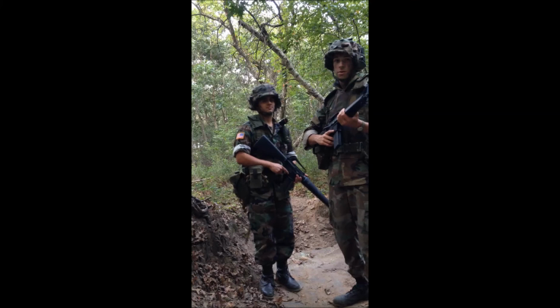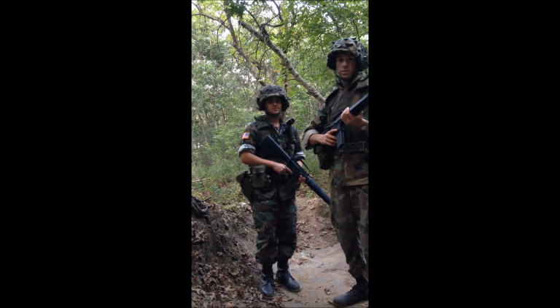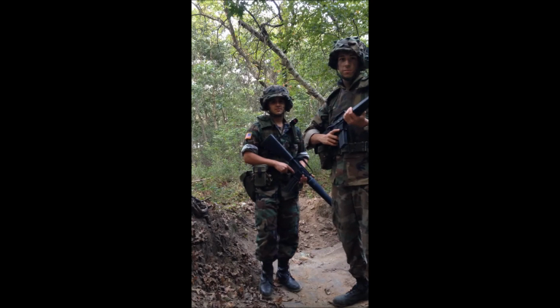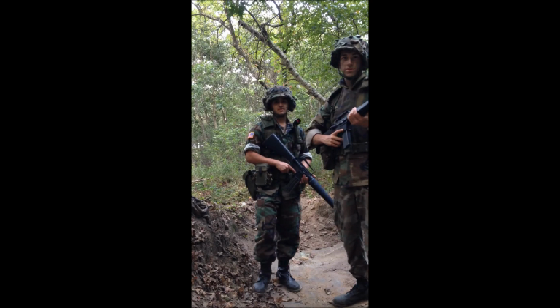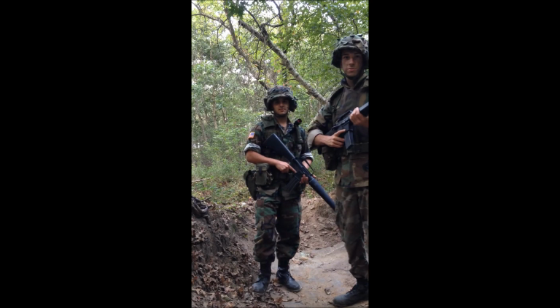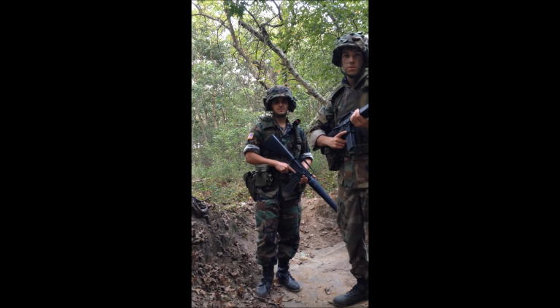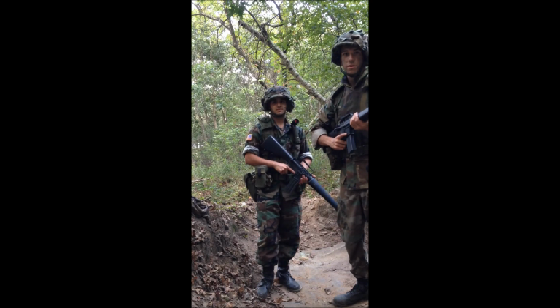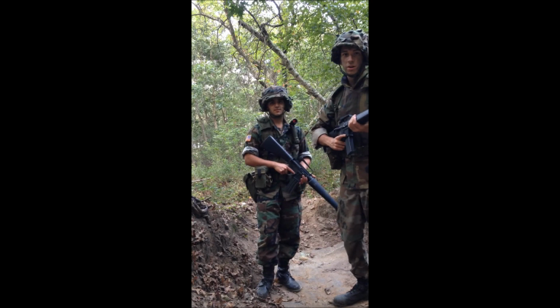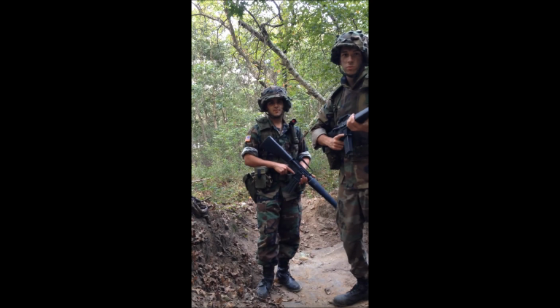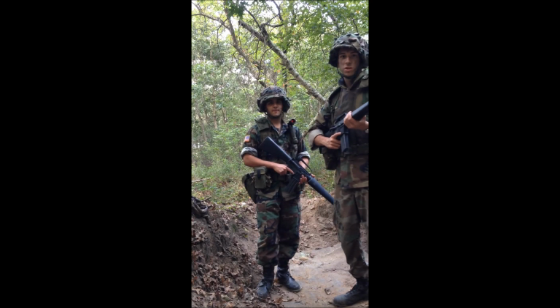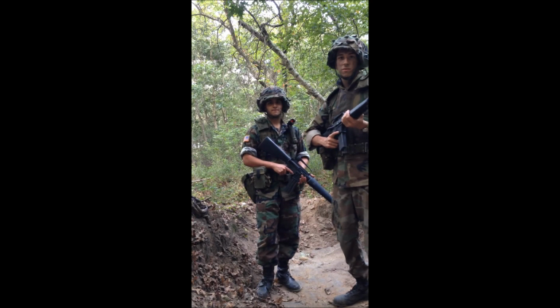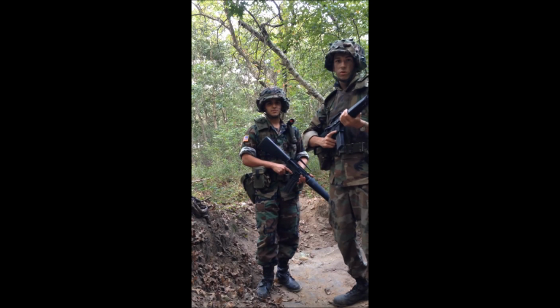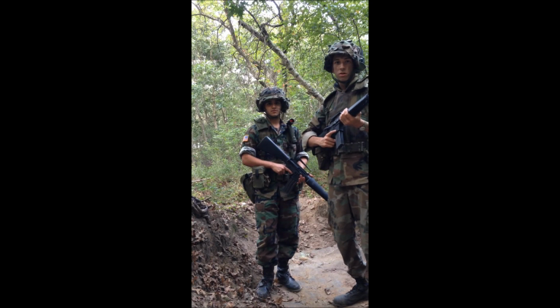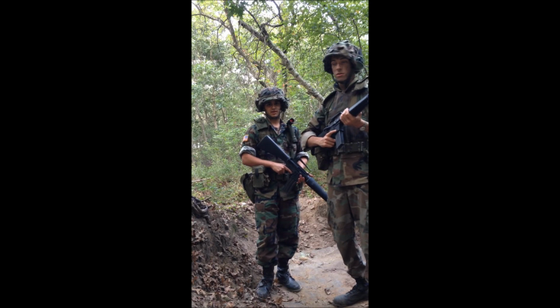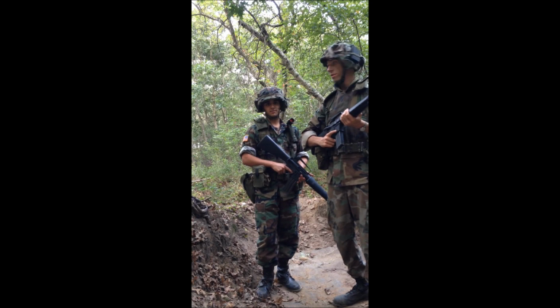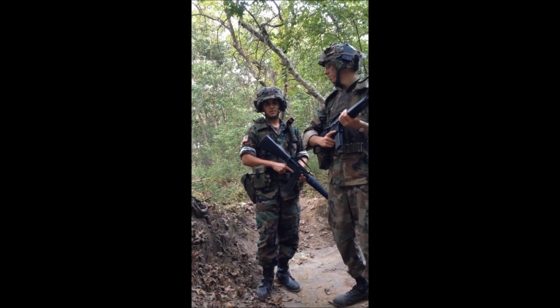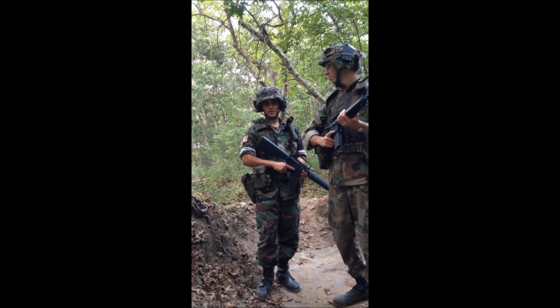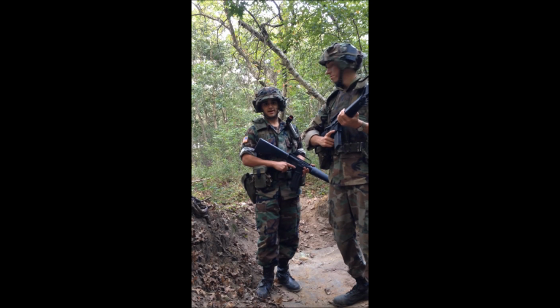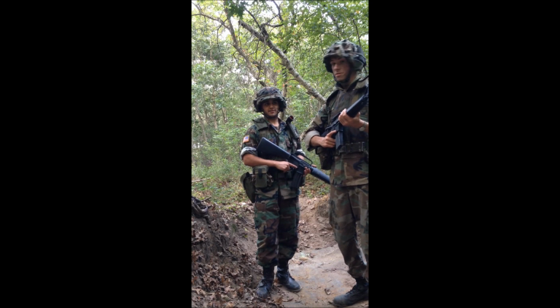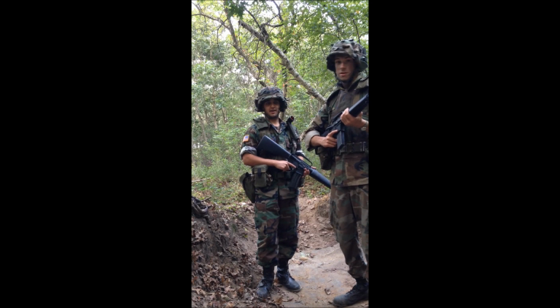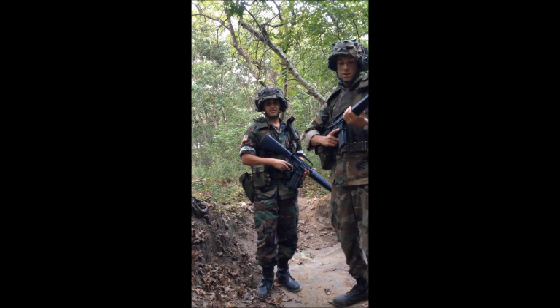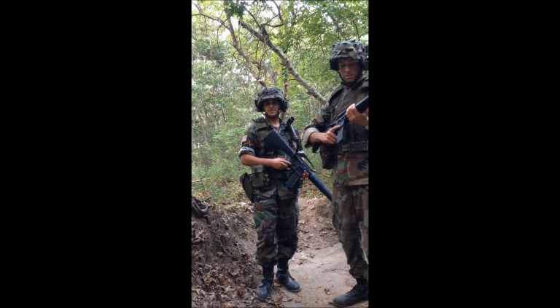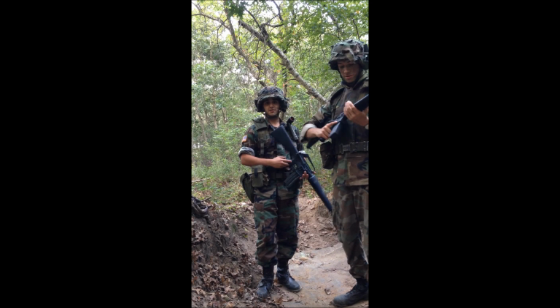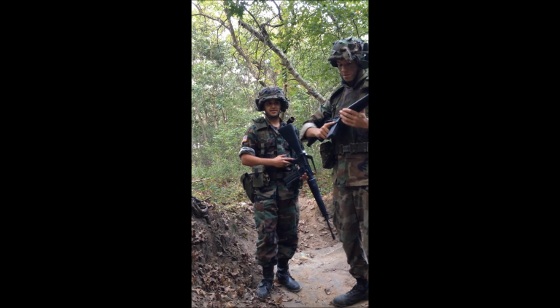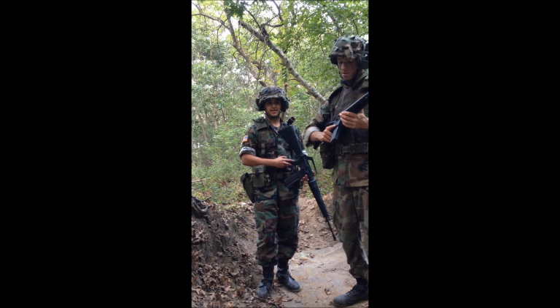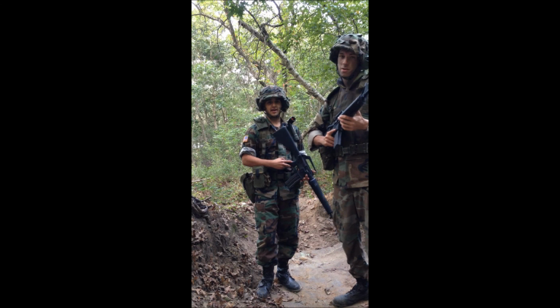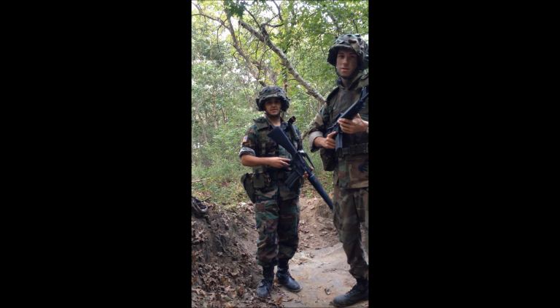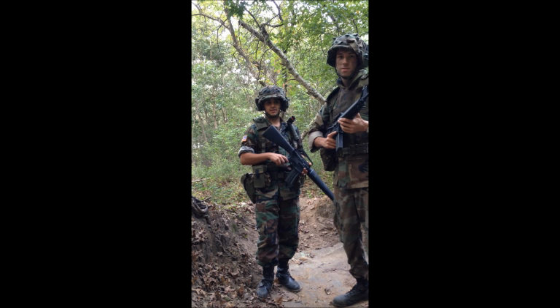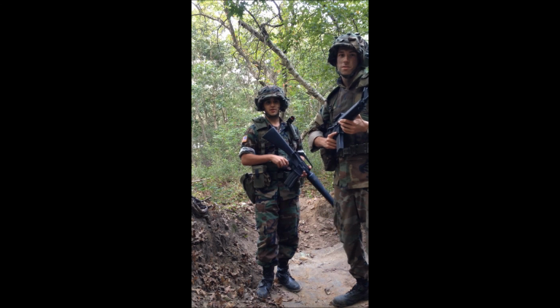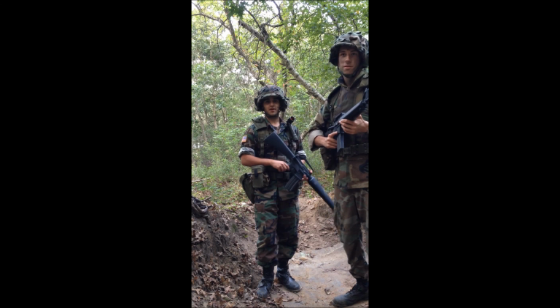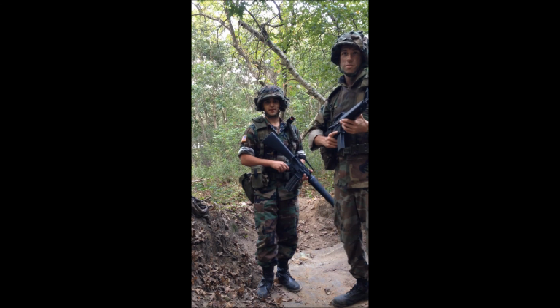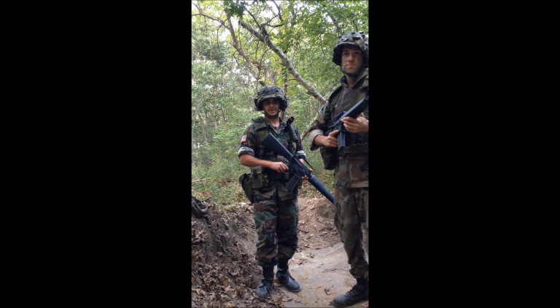What's up YouTube, my name is Wendy Von Braun and I'm Robin McDonald, and this is our 1980s US Army kit.